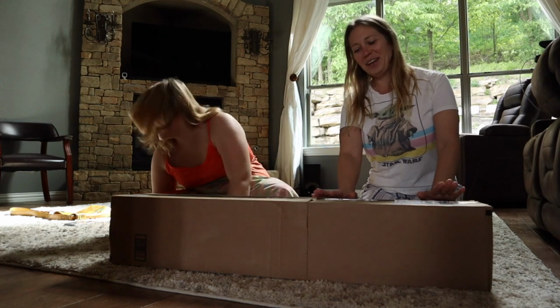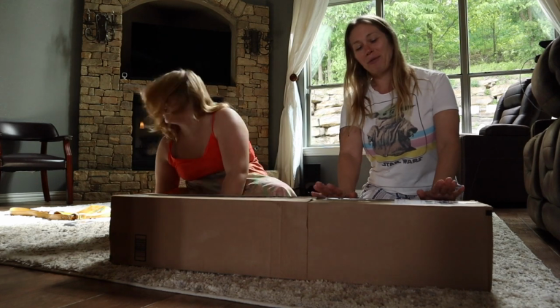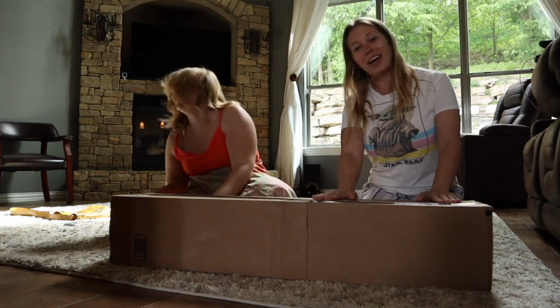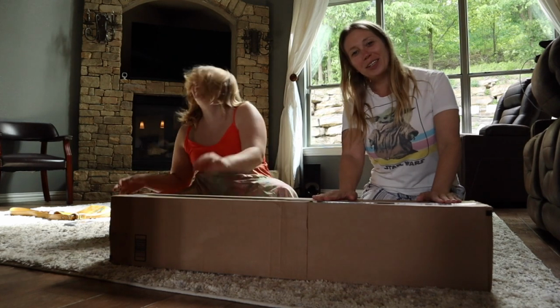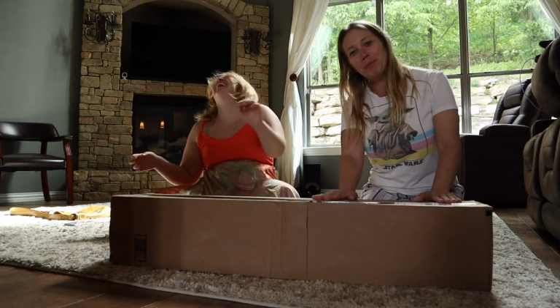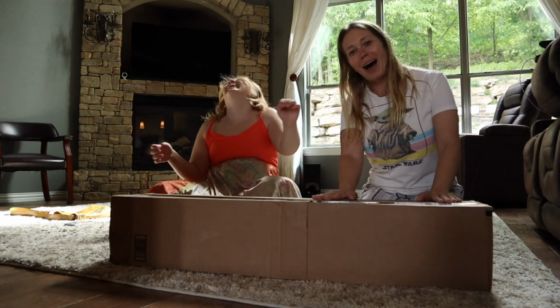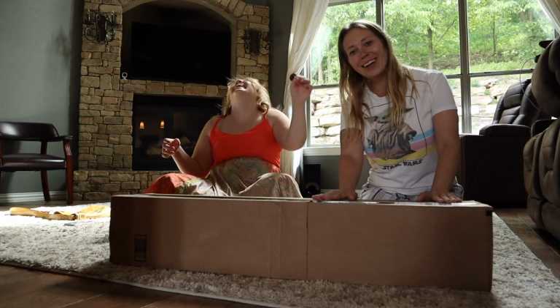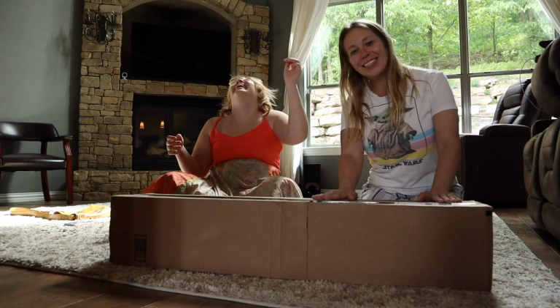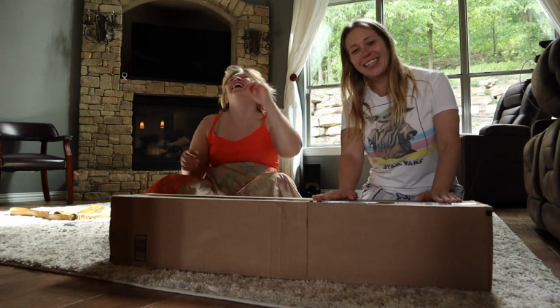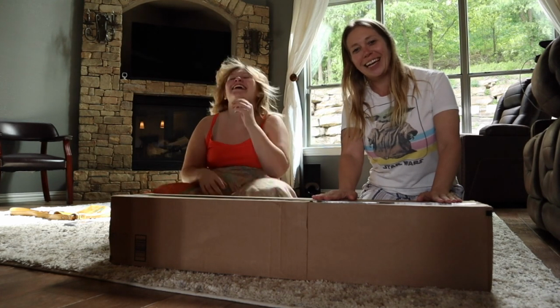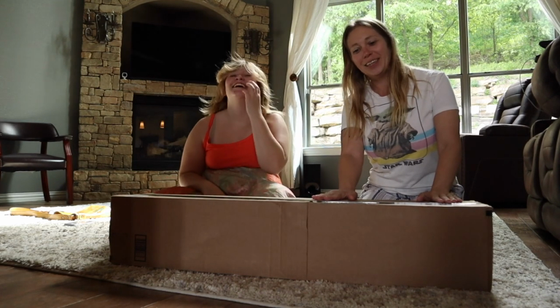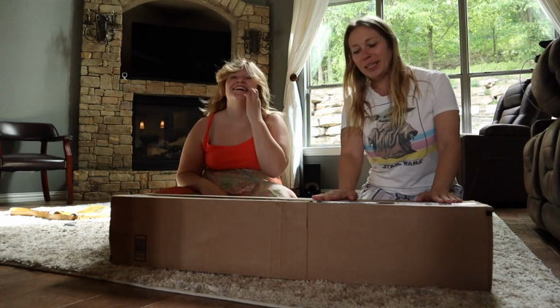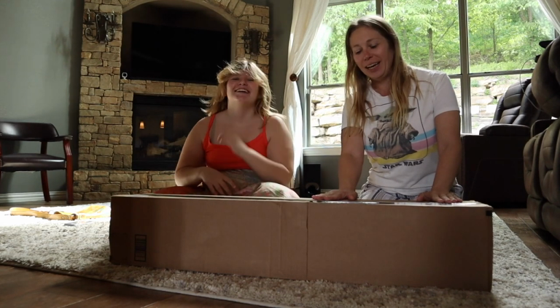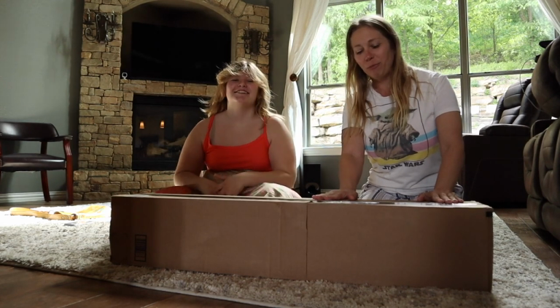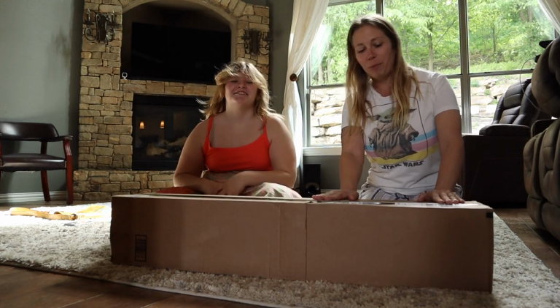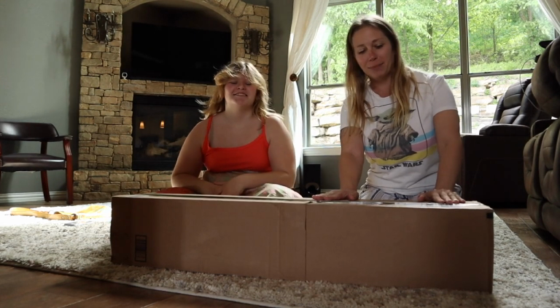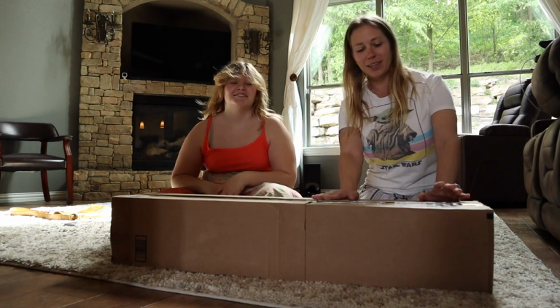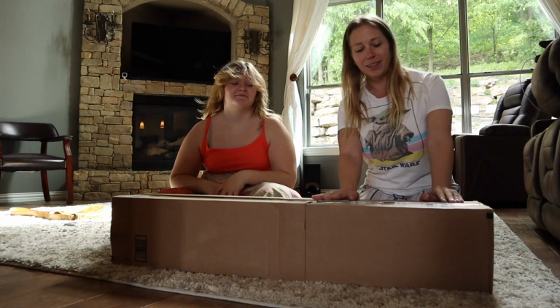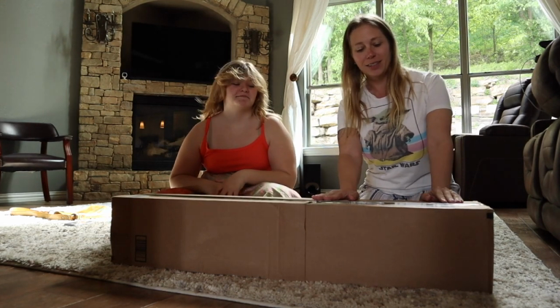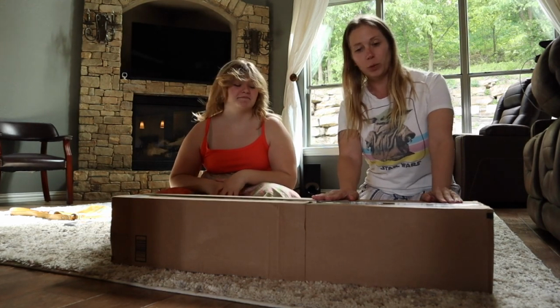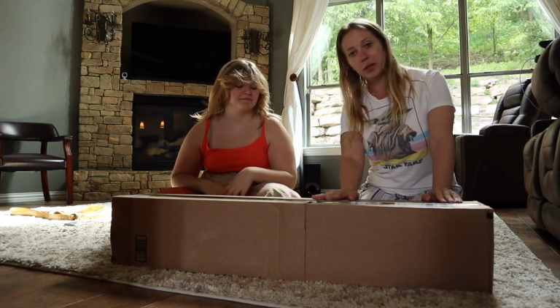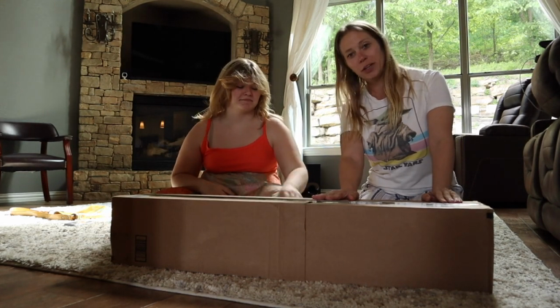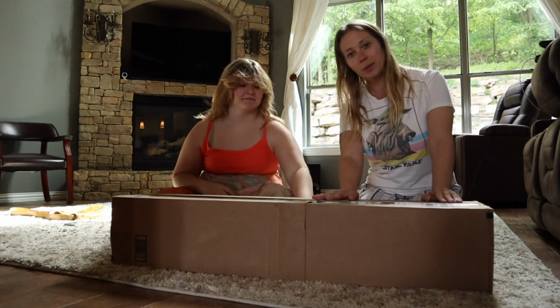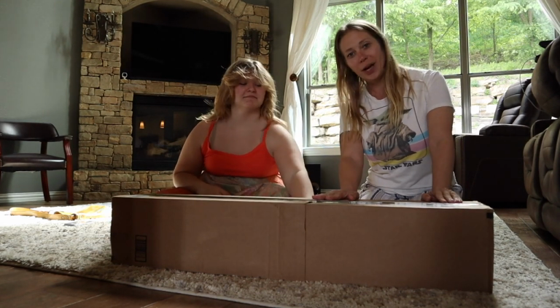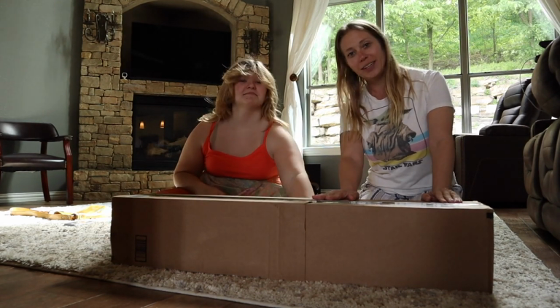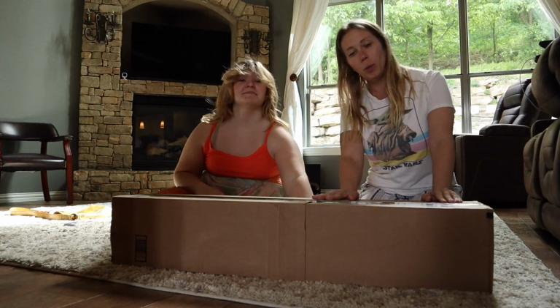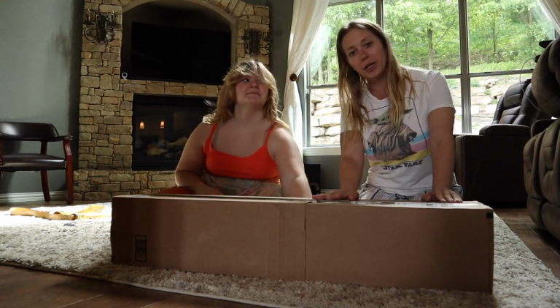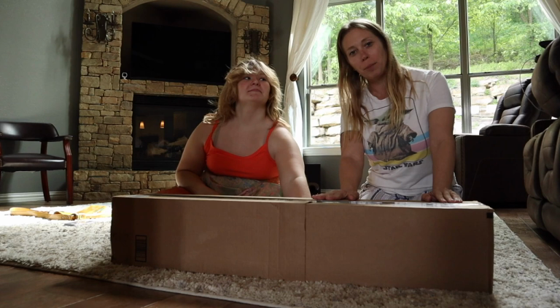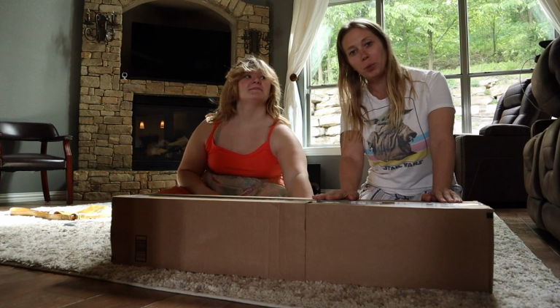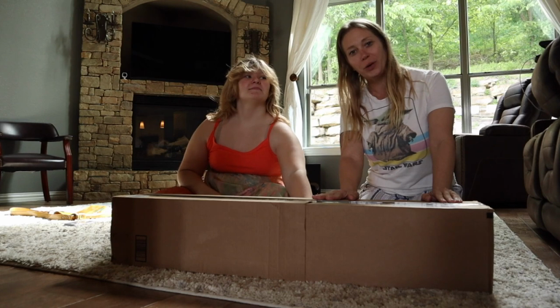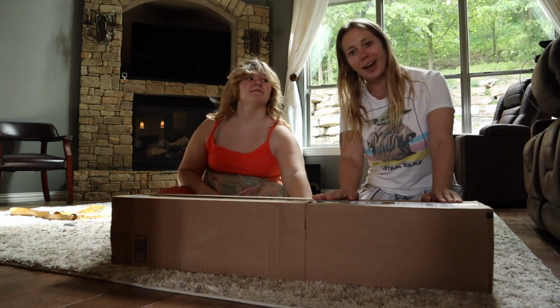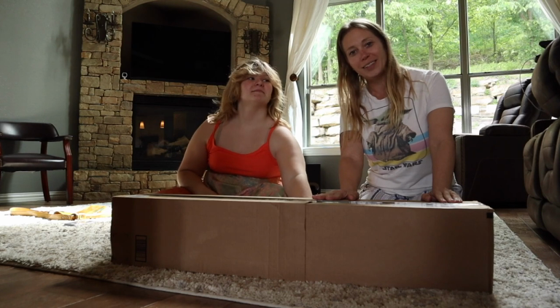We got a new box today from Amazon, so we're gonna go ahead and open it up with you guys.